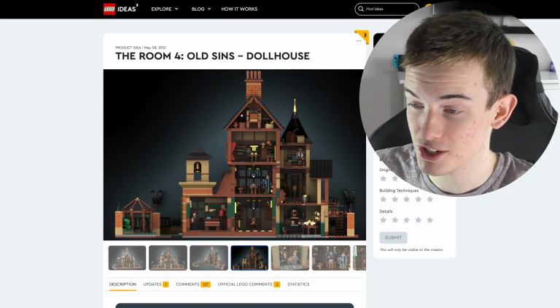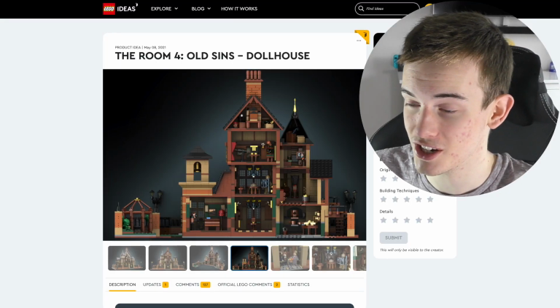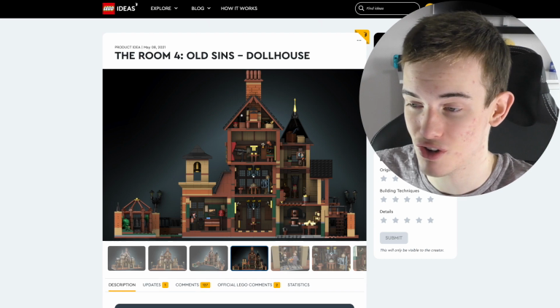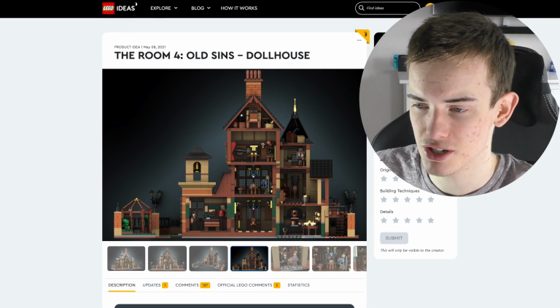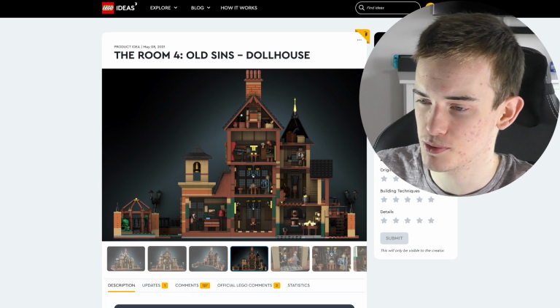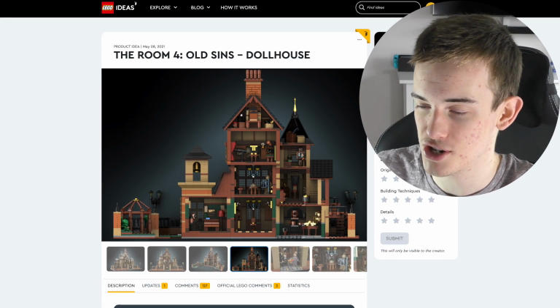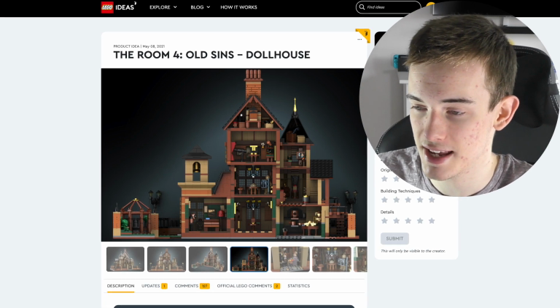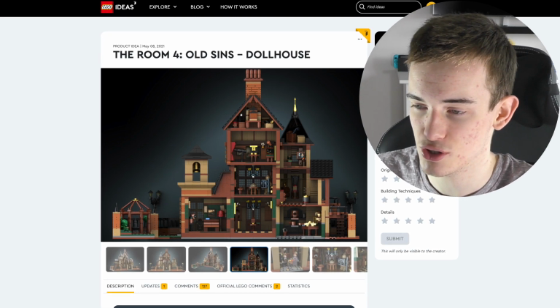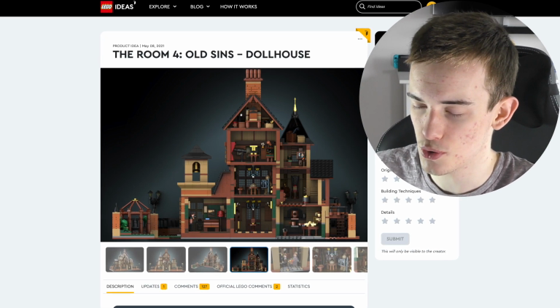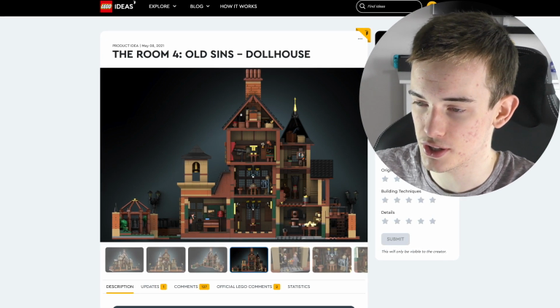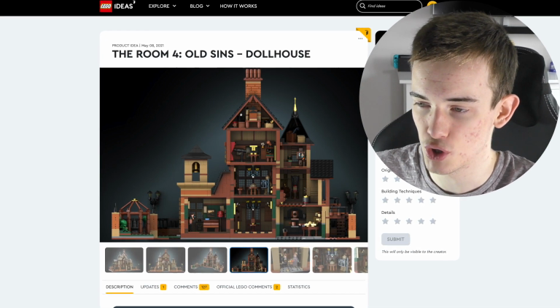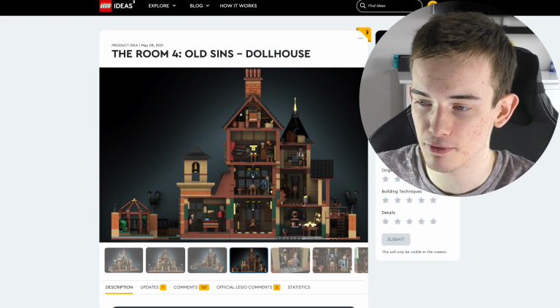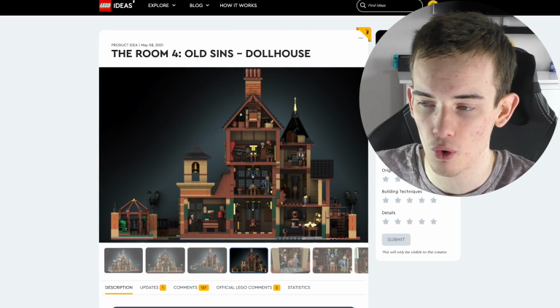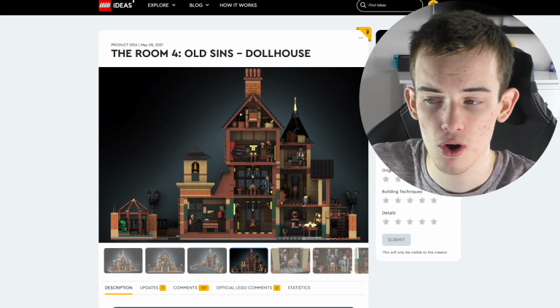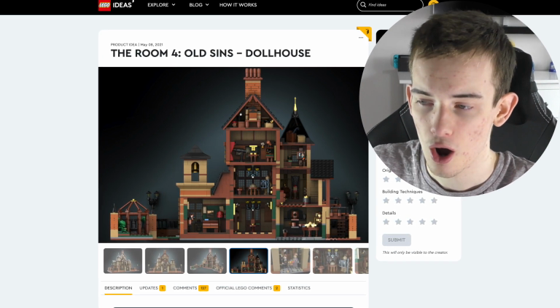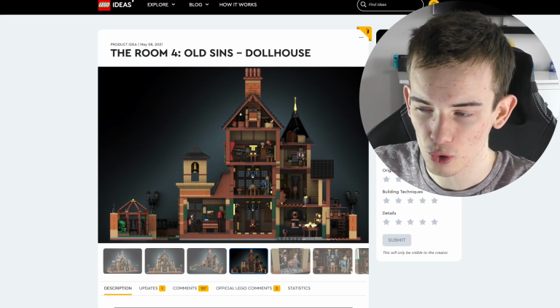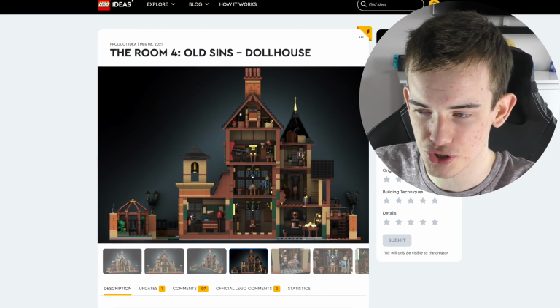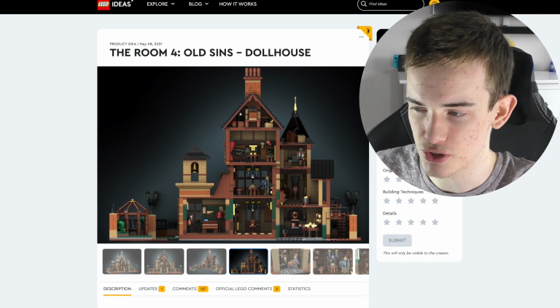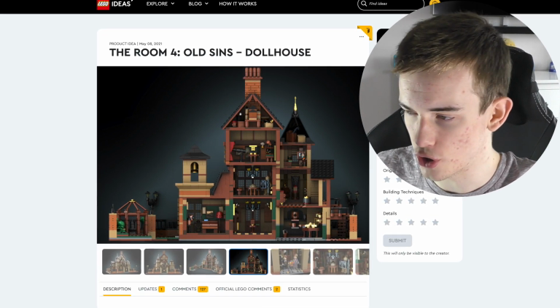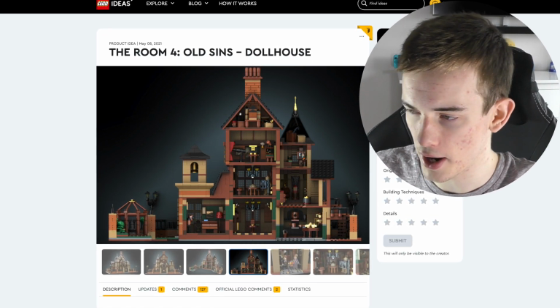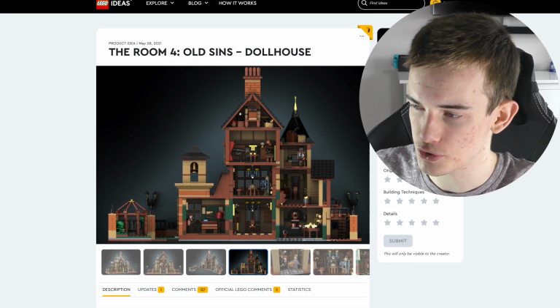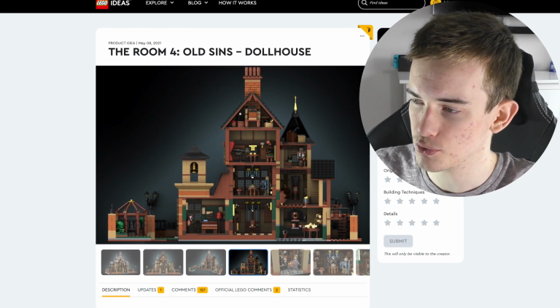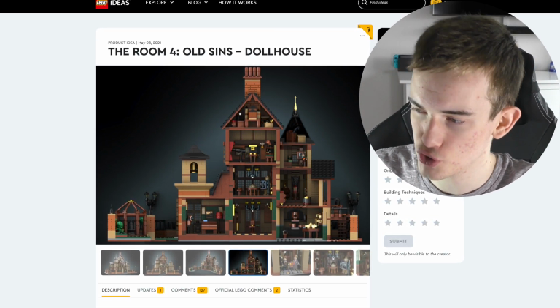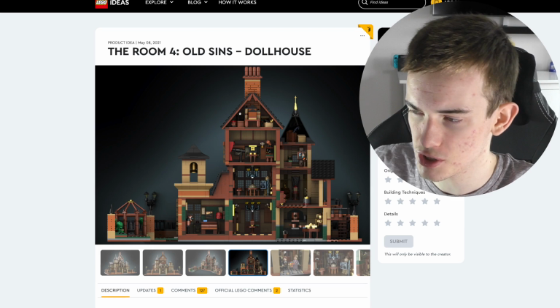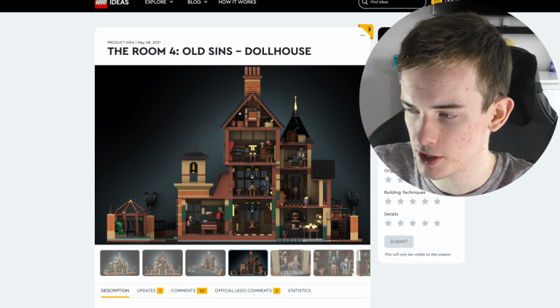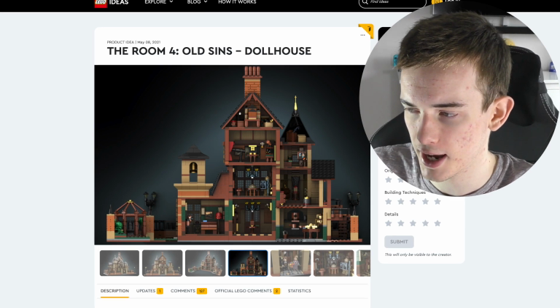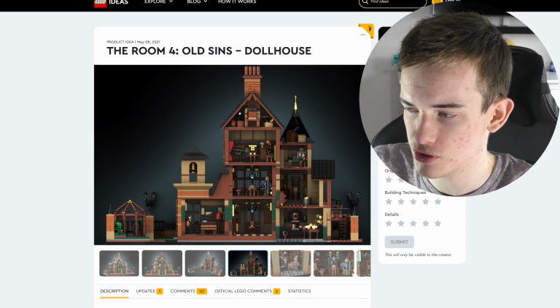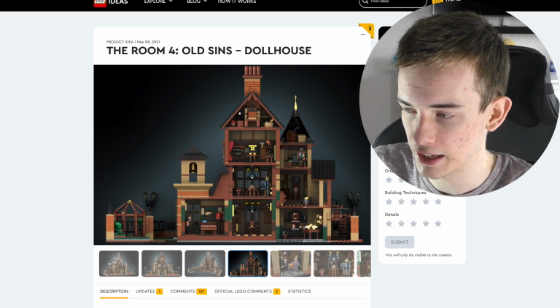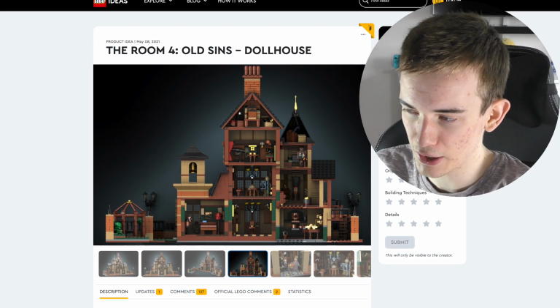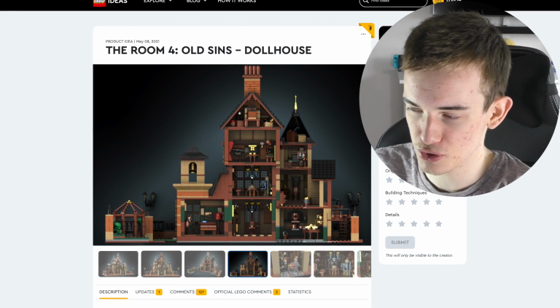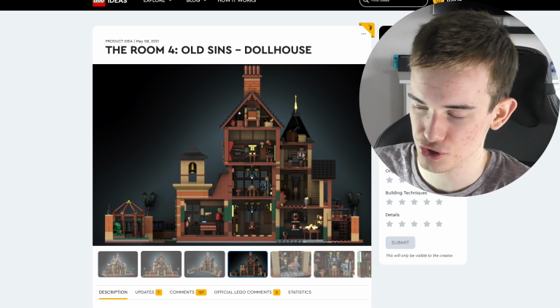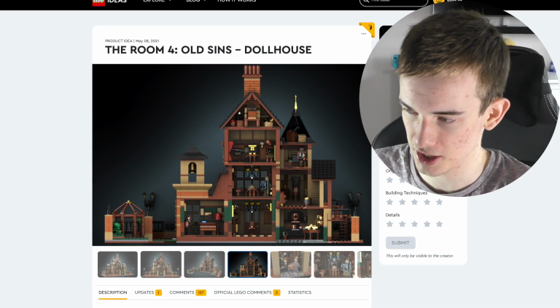Let's just get straight into this project. It's called The Room 4 Old Sins Dollhouse and was created by the account Lego Custard Kid.